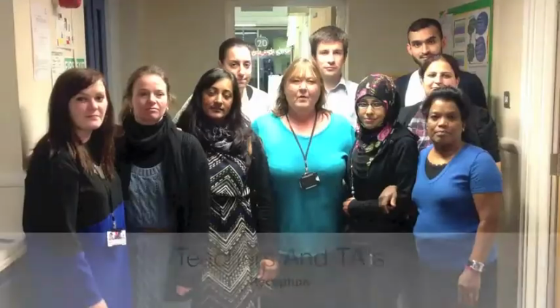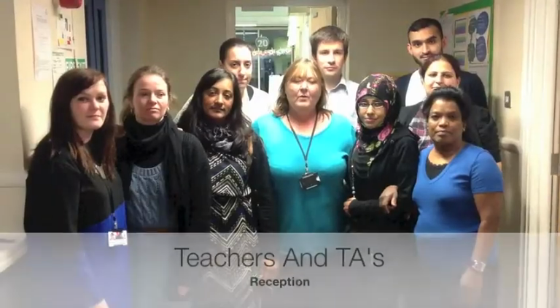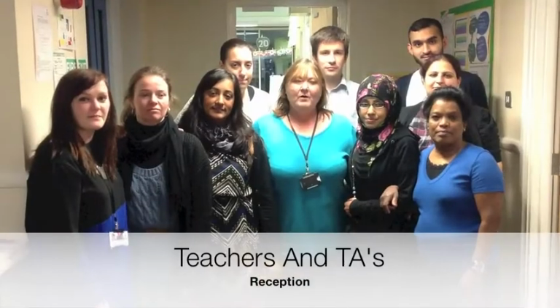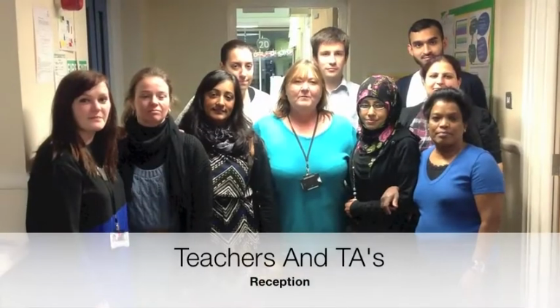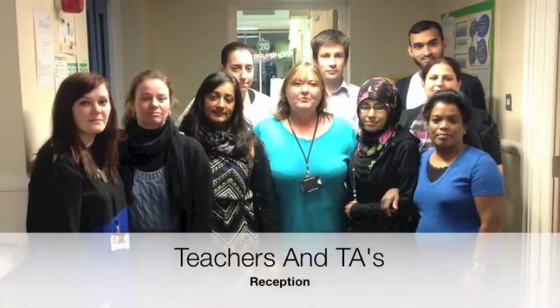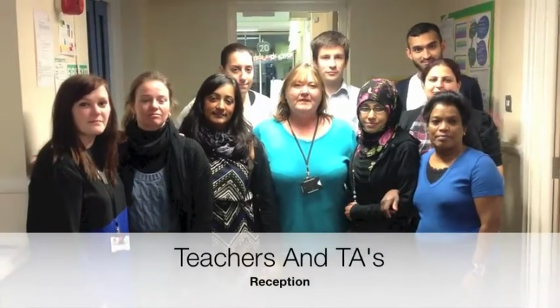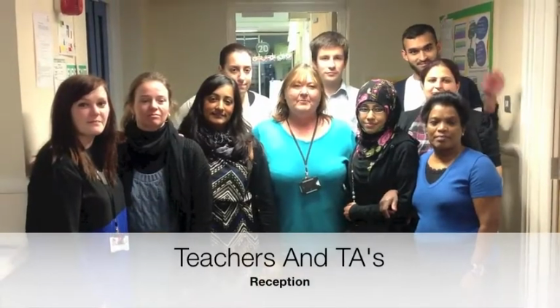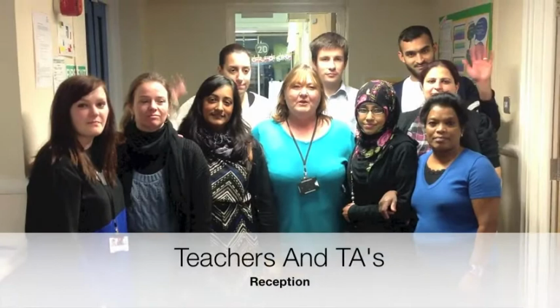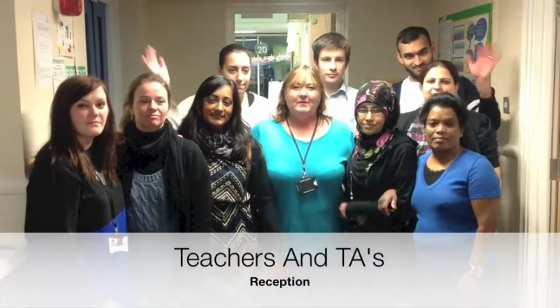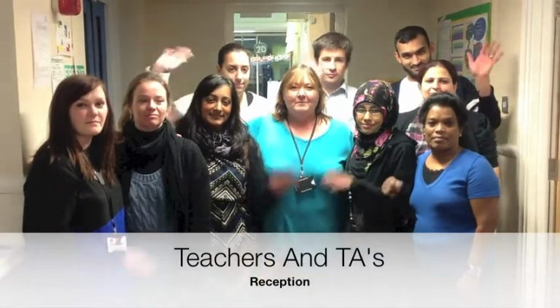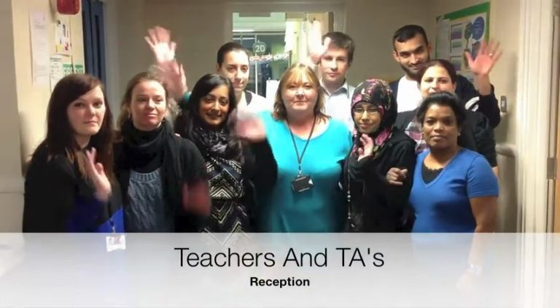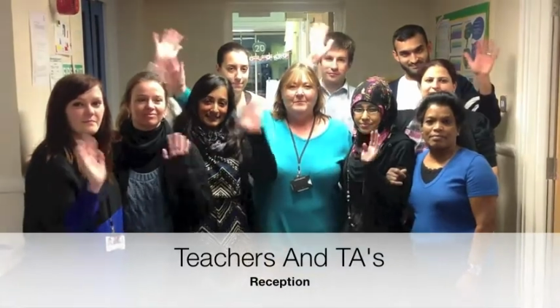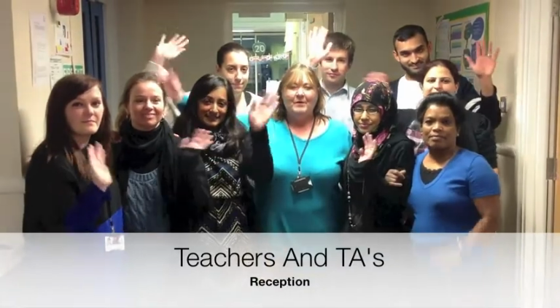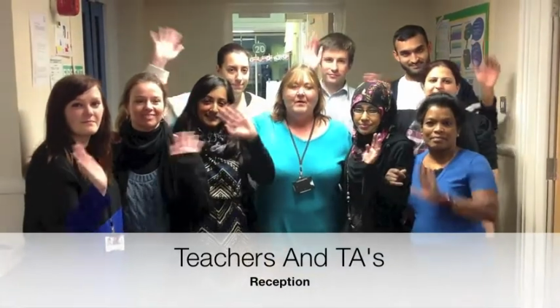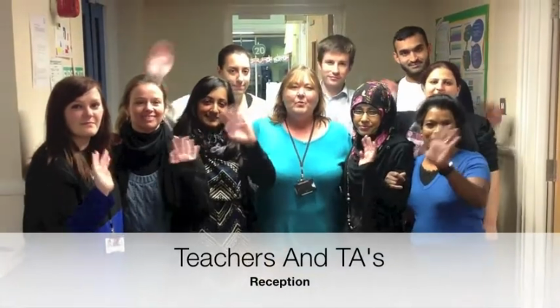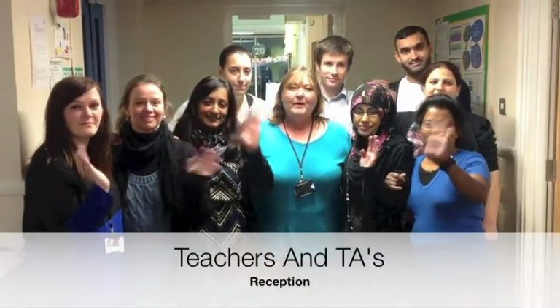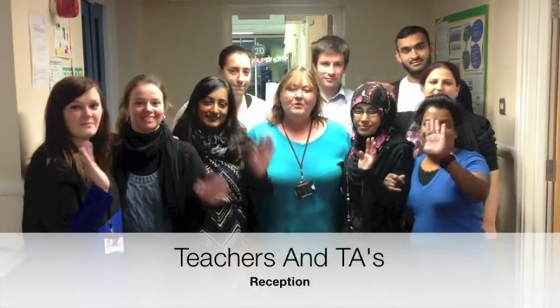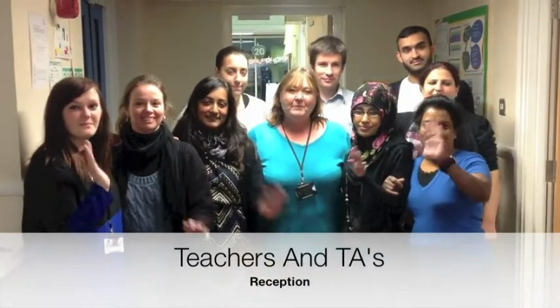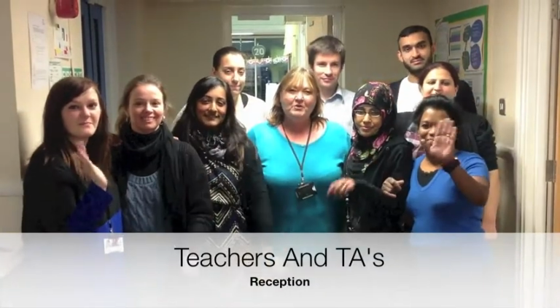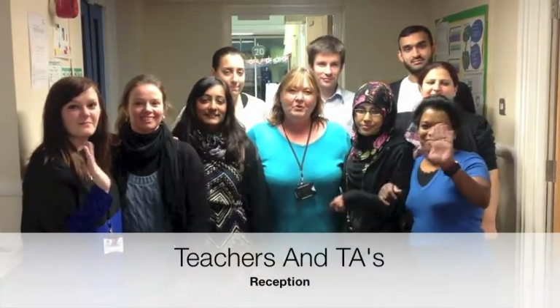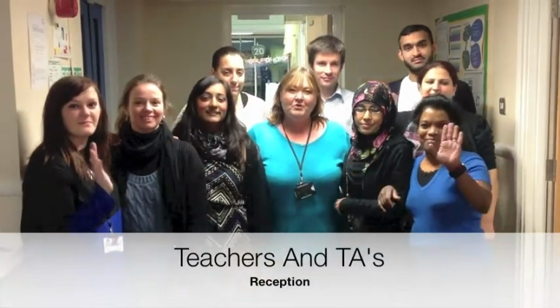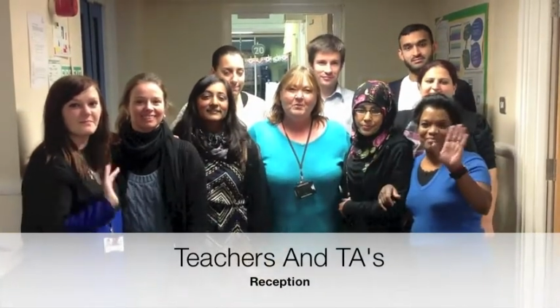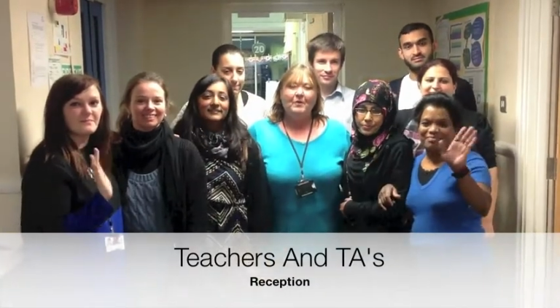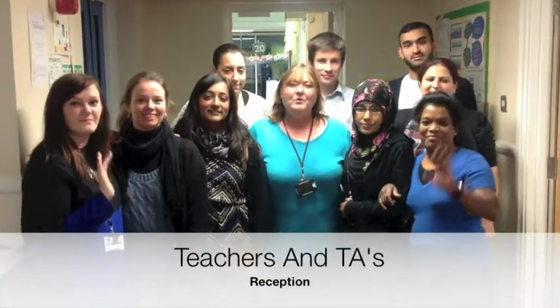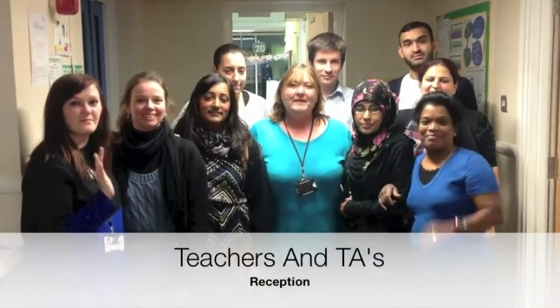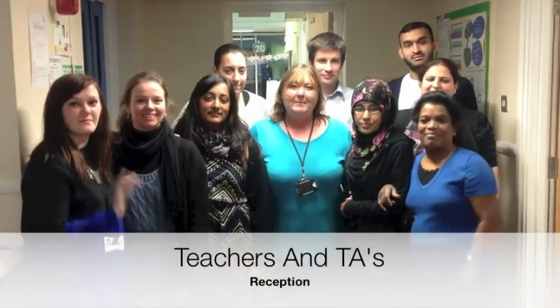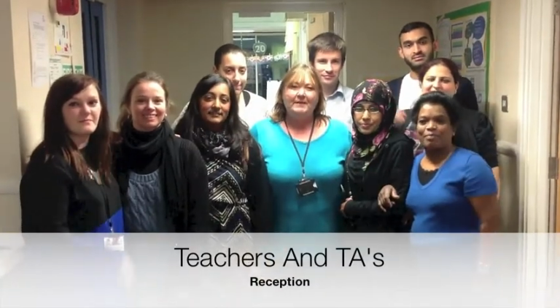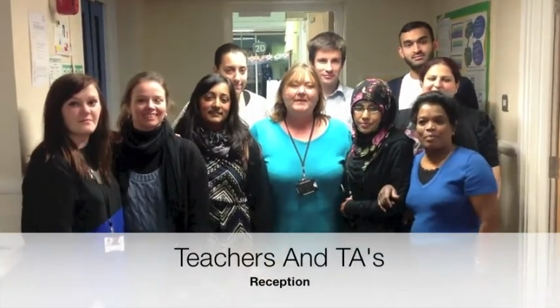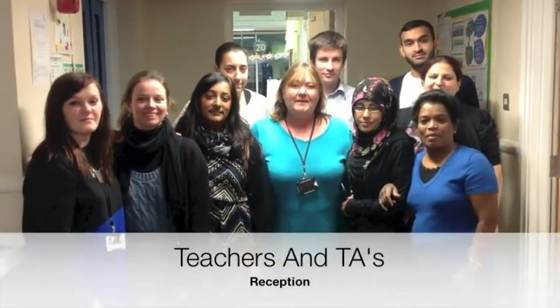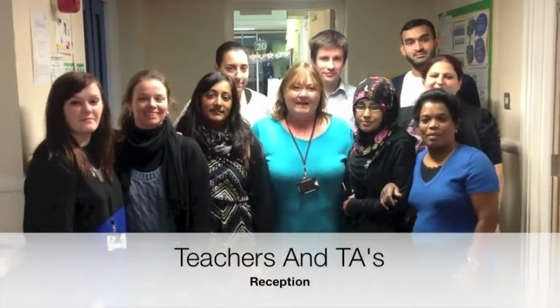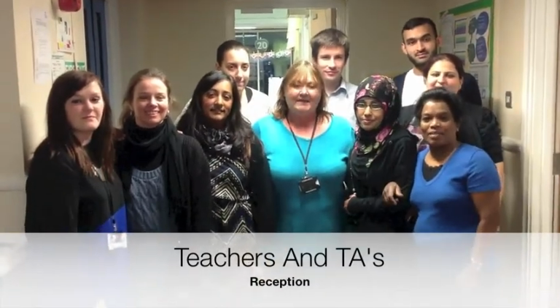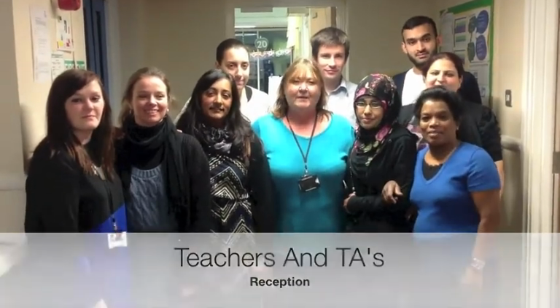Welcome to reception. We are going to be talking to you about what's happening next term.